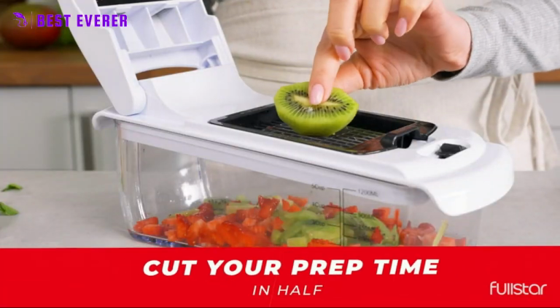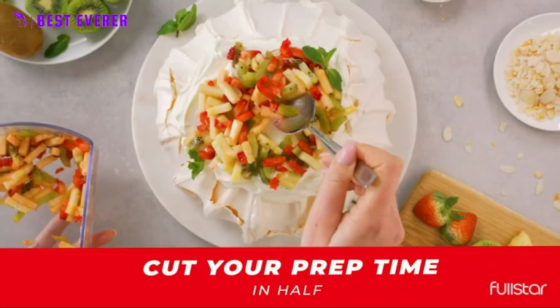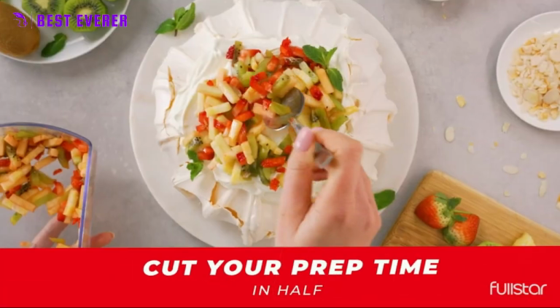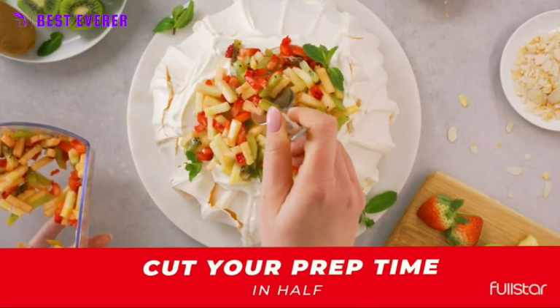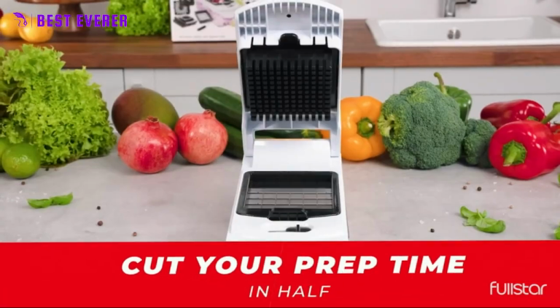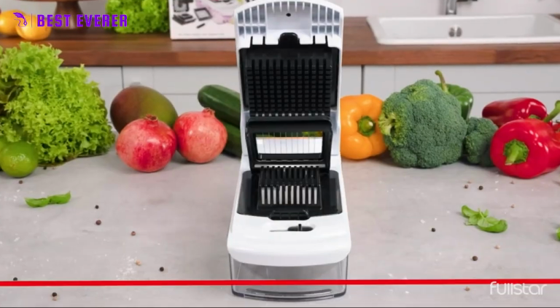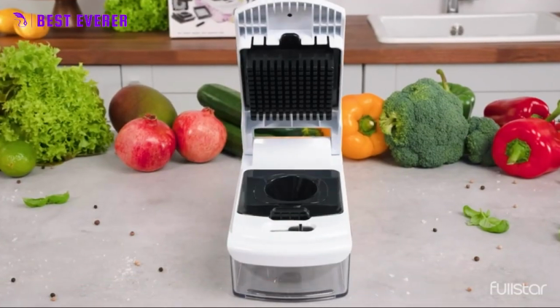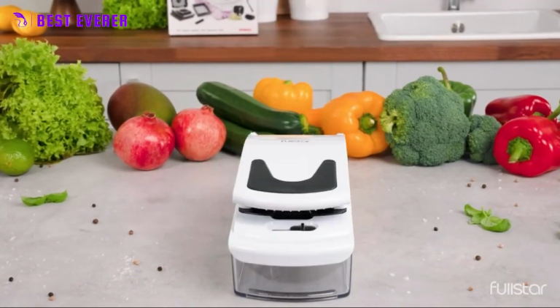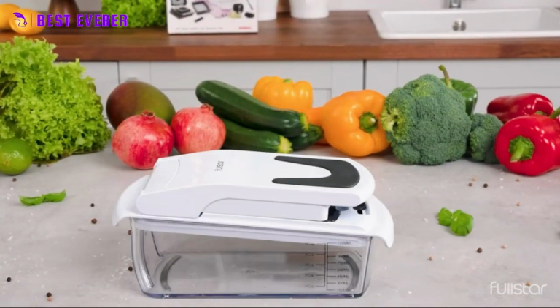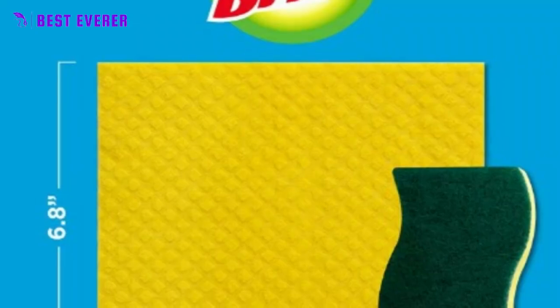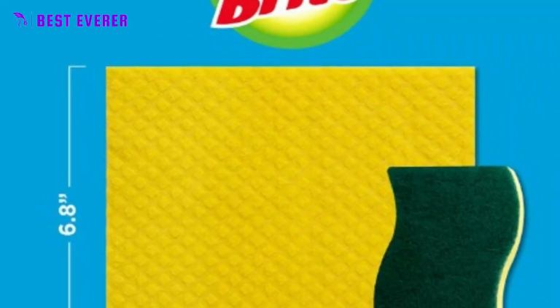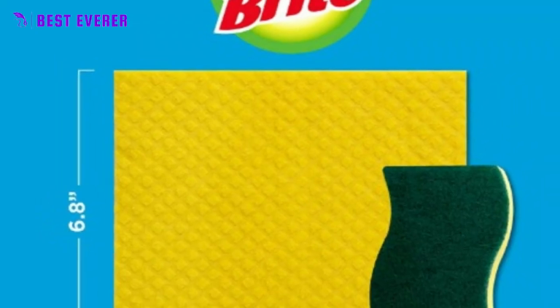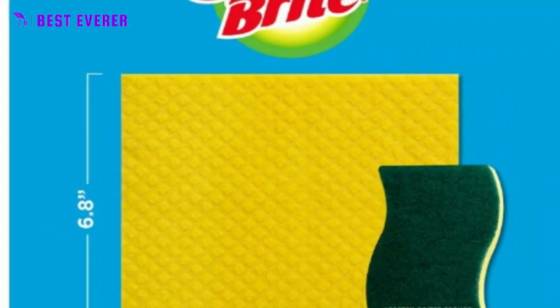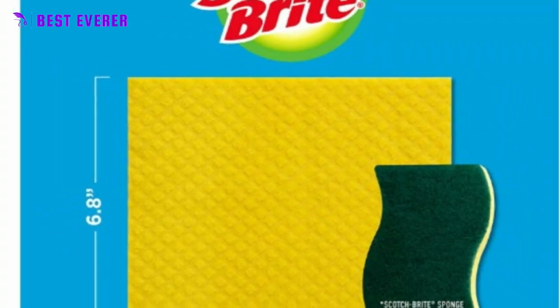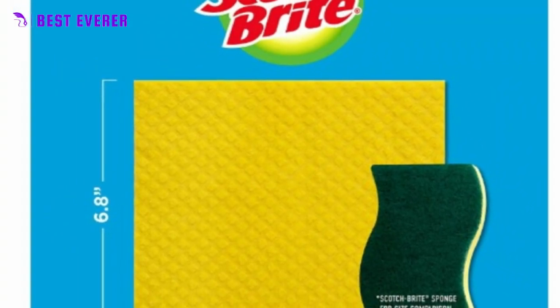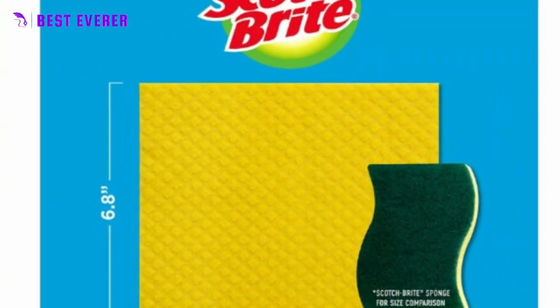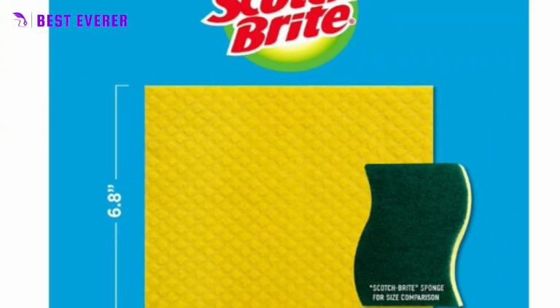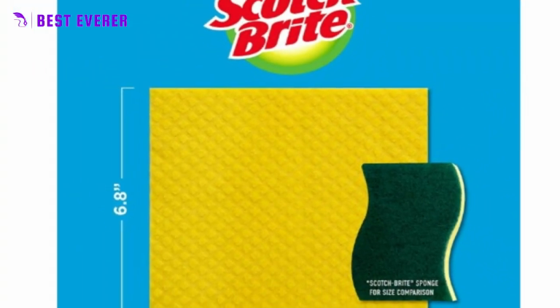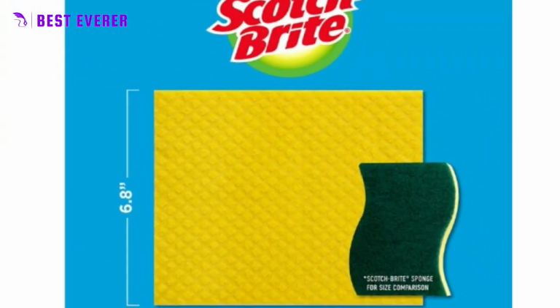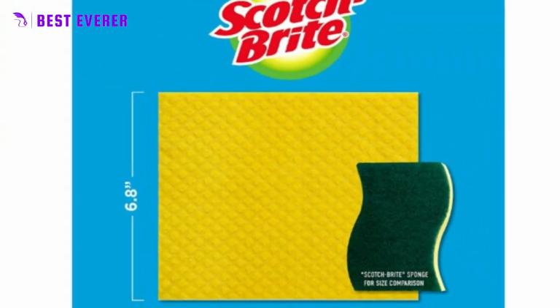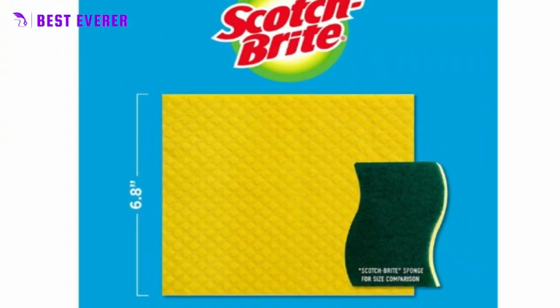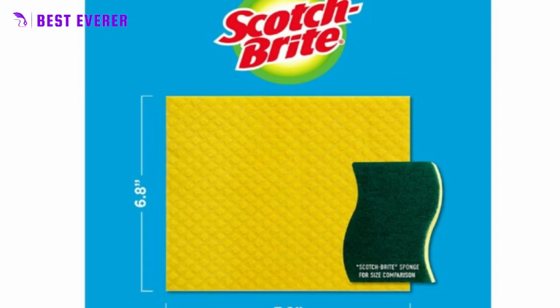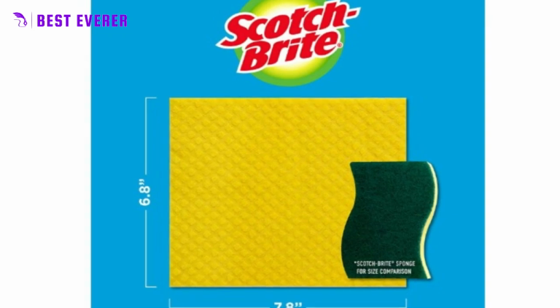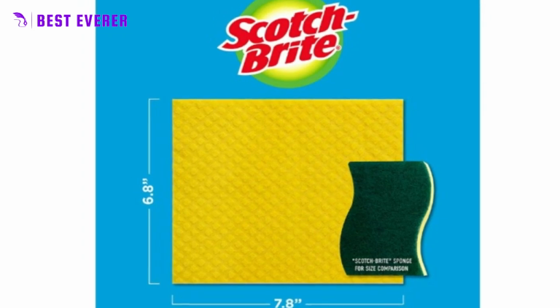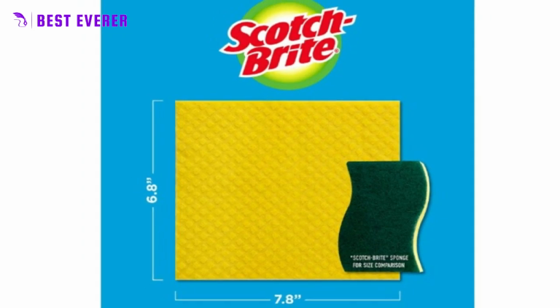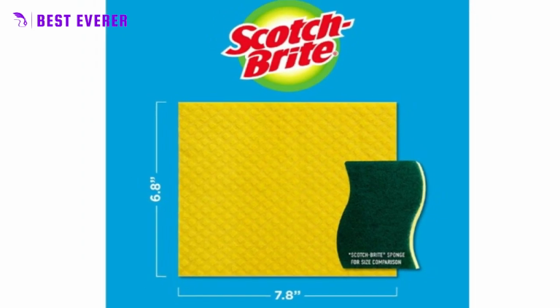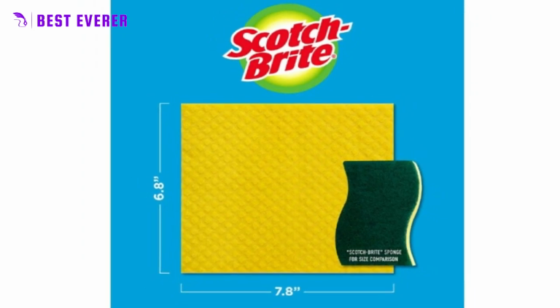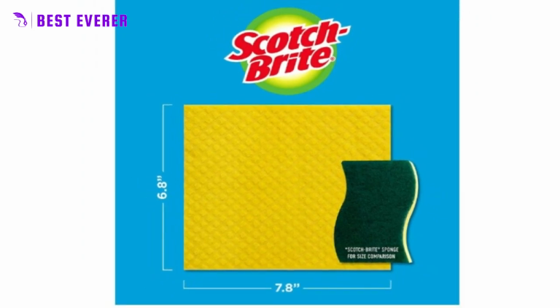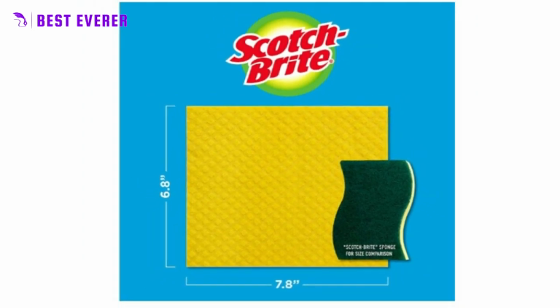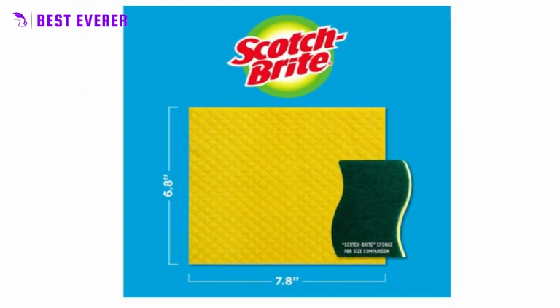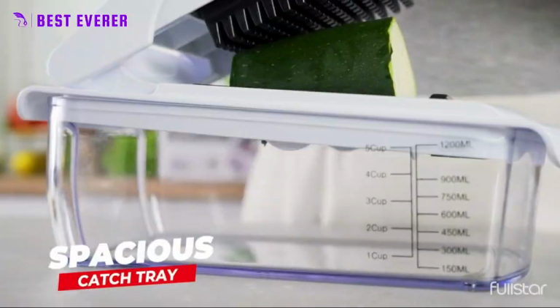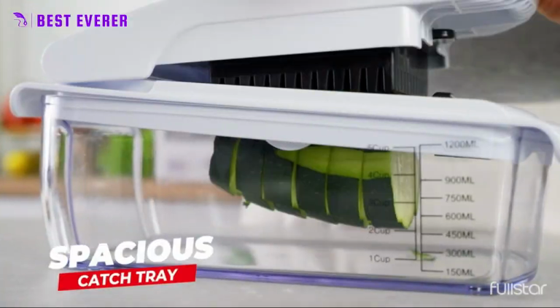Anyone looking for the best kitchen essentials has a lot of good options, and the deluxe vegetable chopper for the kitchen is one of them.